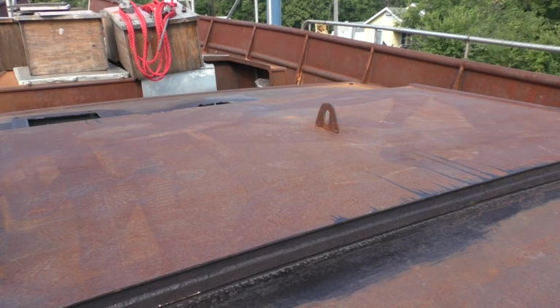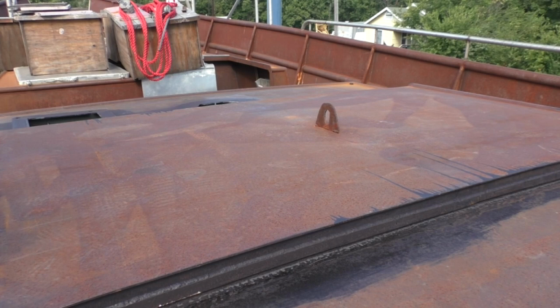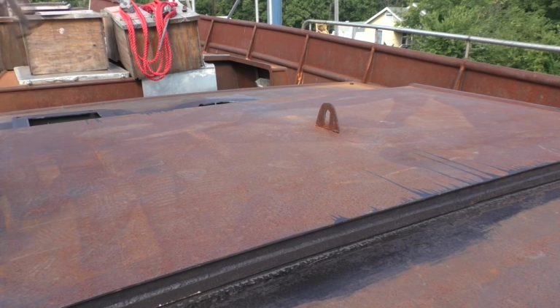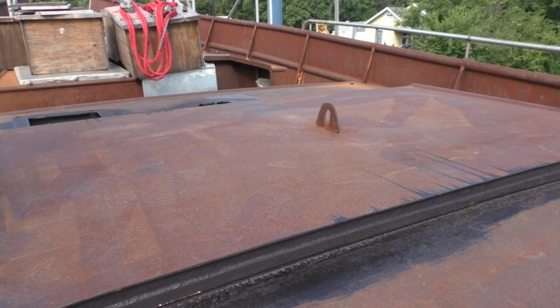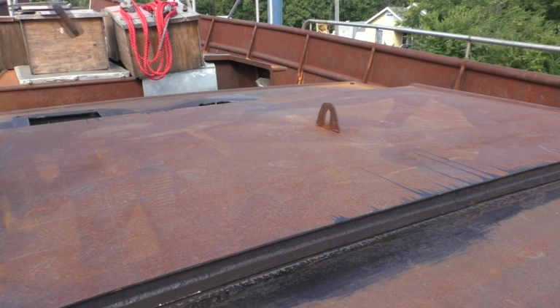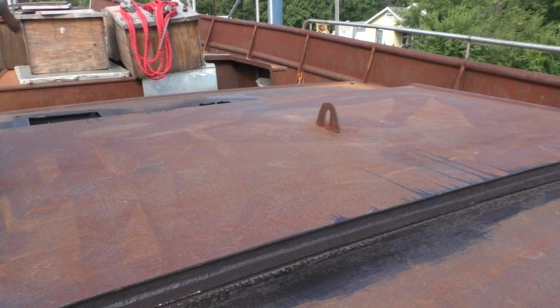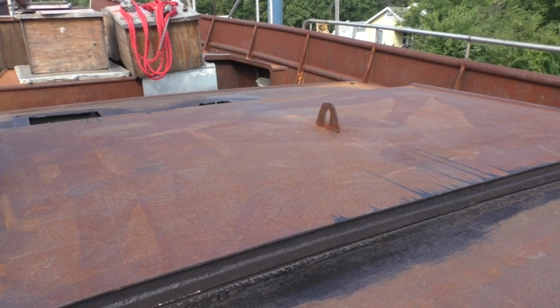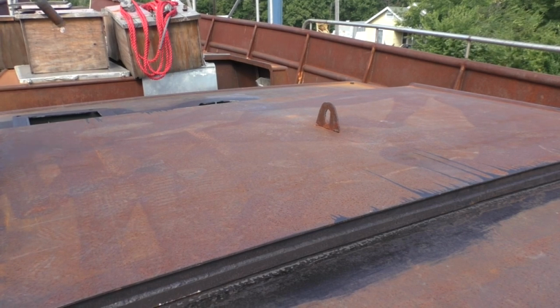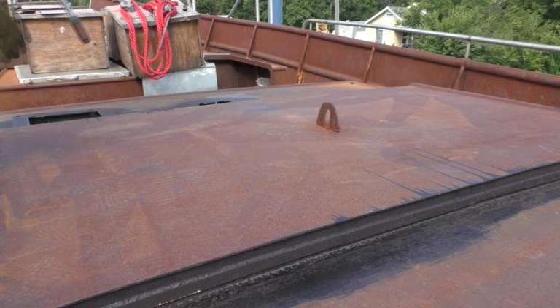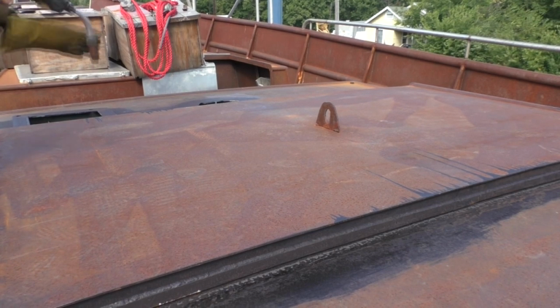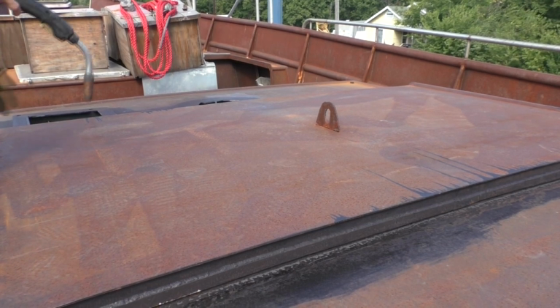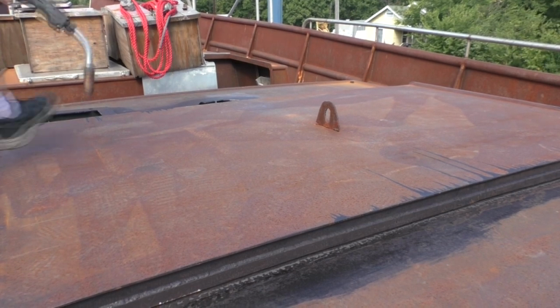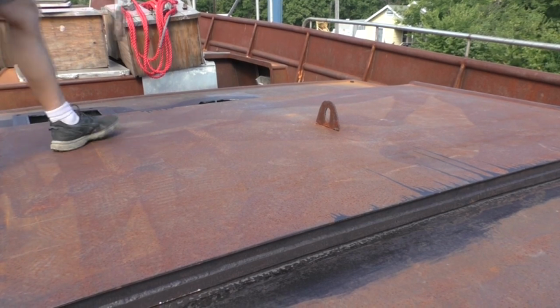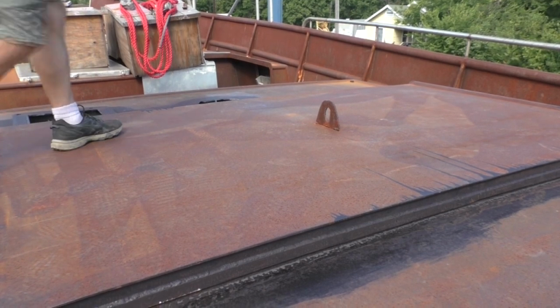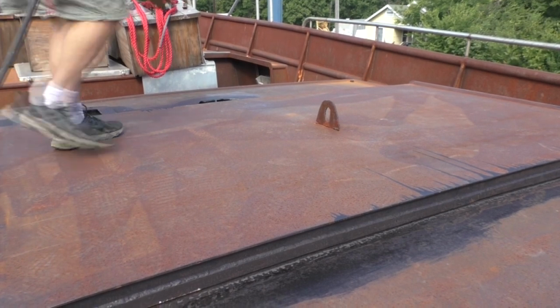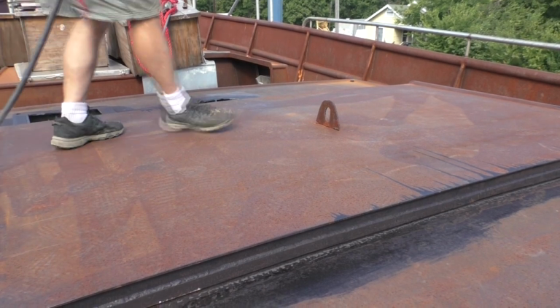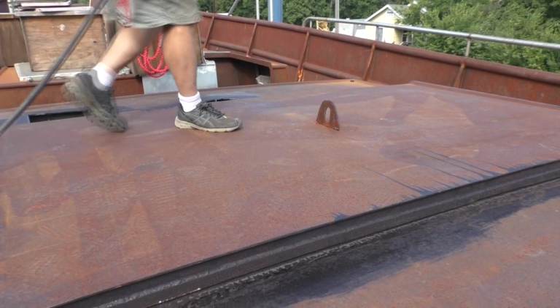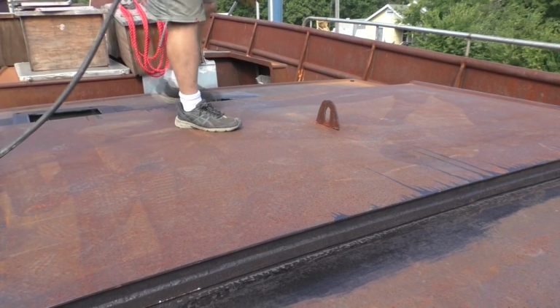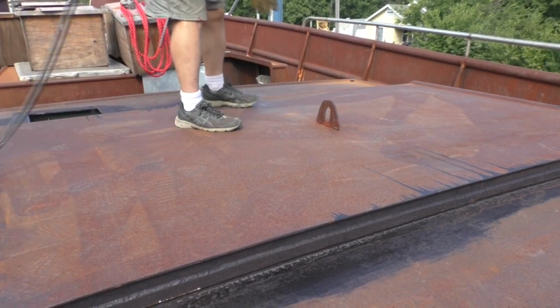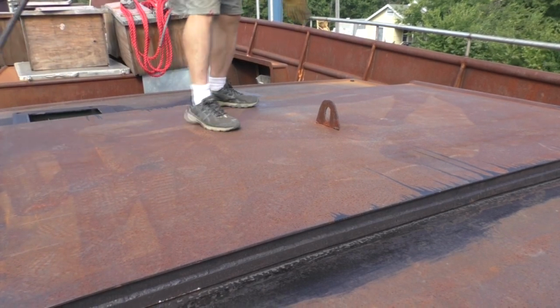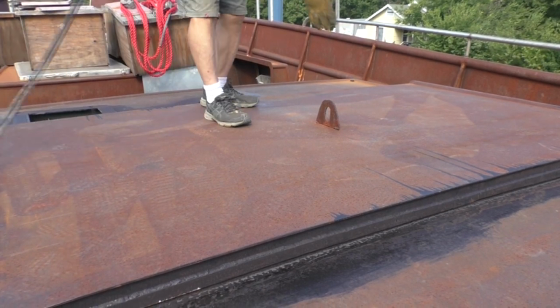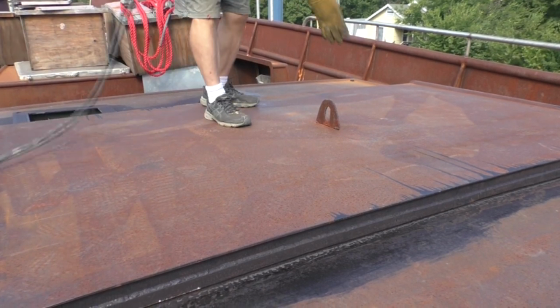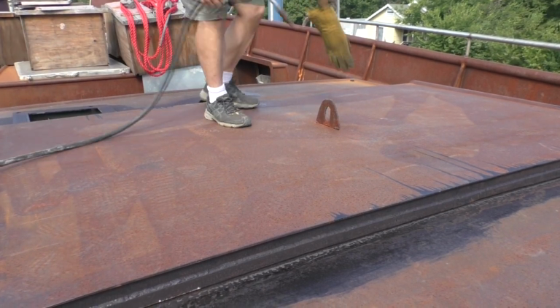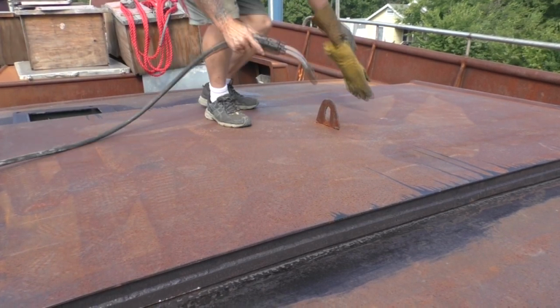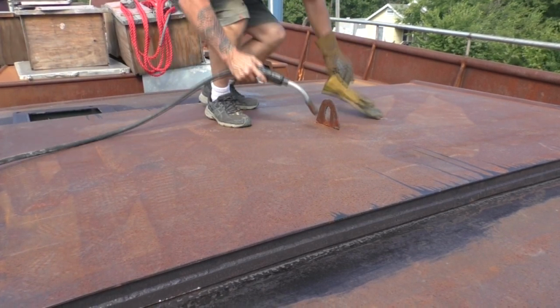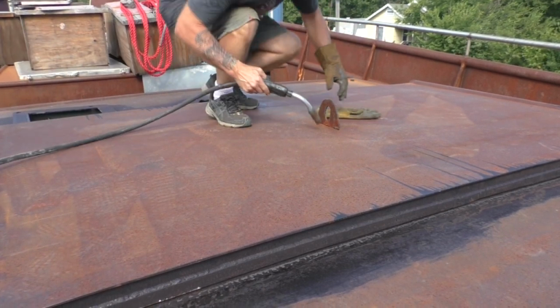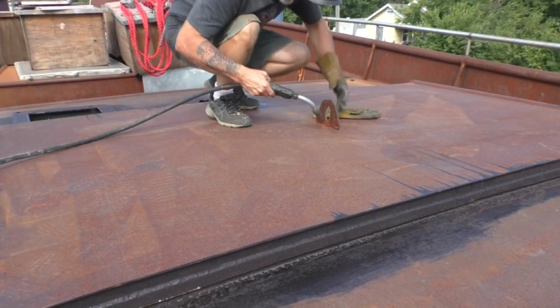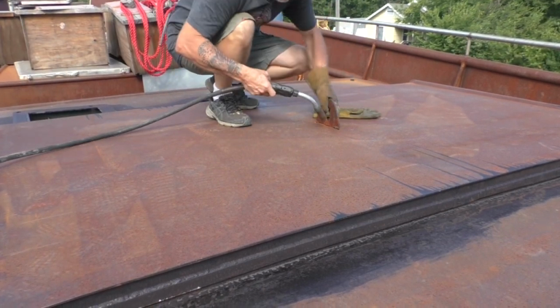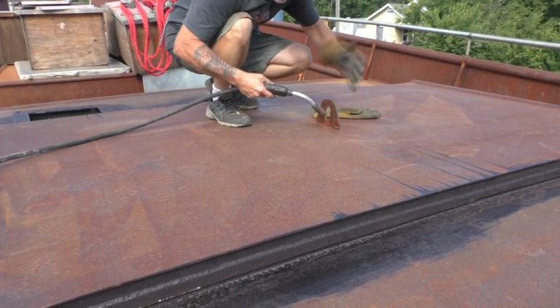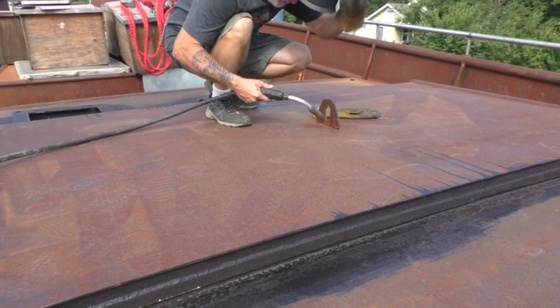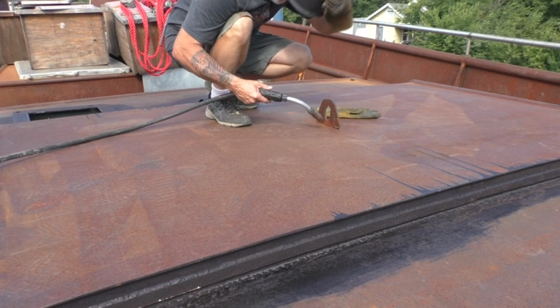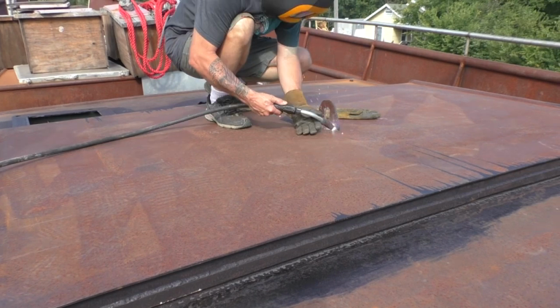Rain's coming, but we're going to try and push the main hatch a little further along anyway. We've got some things to do to it.